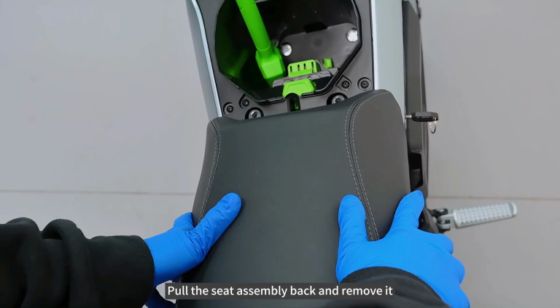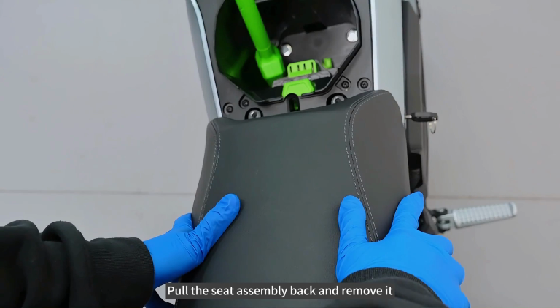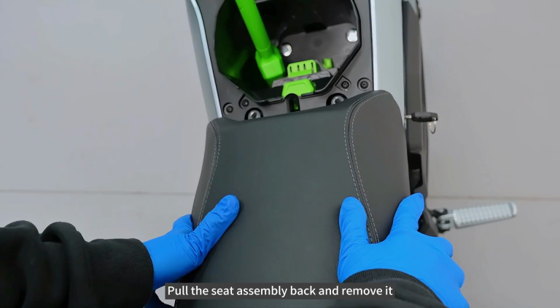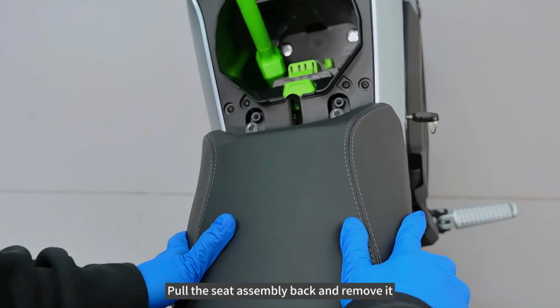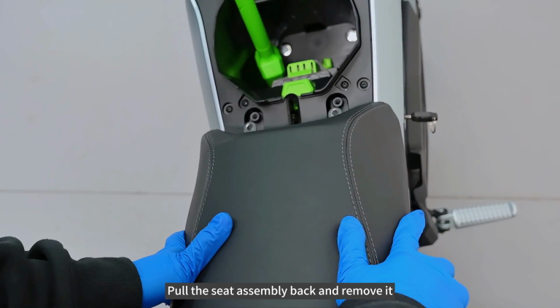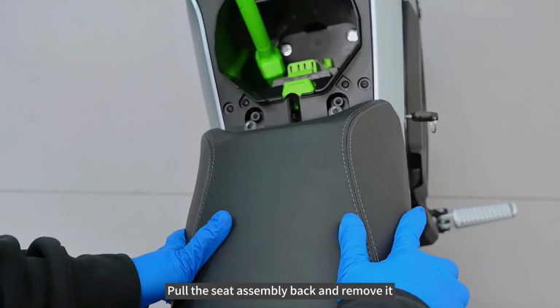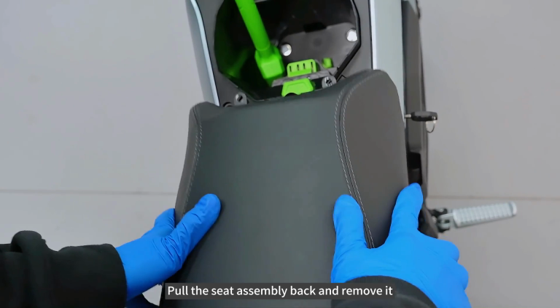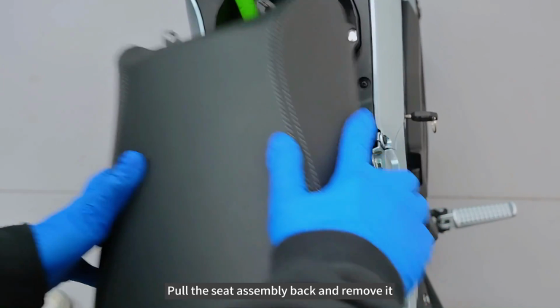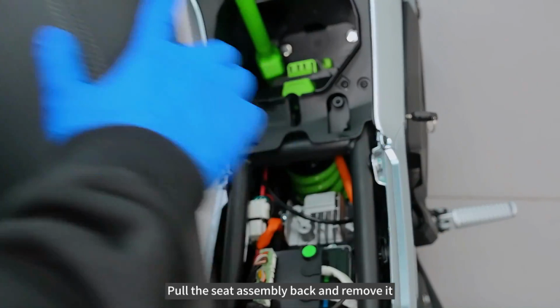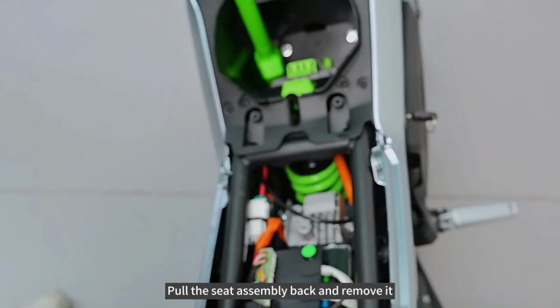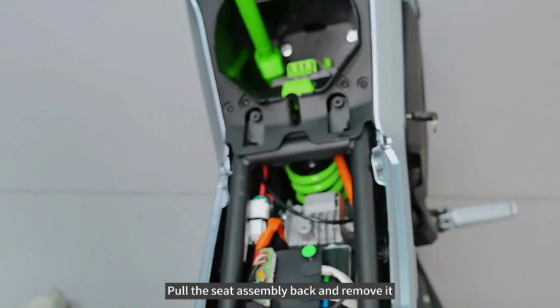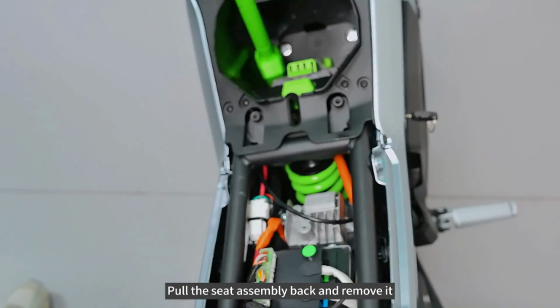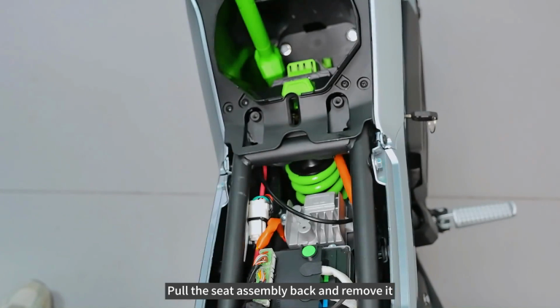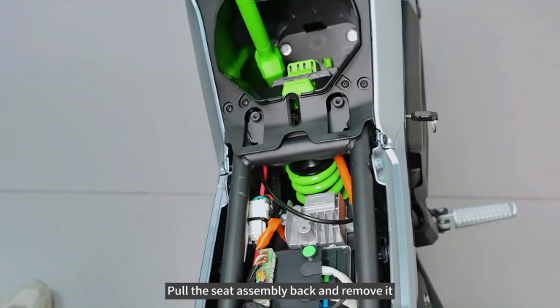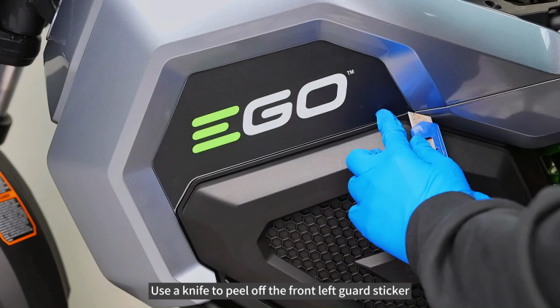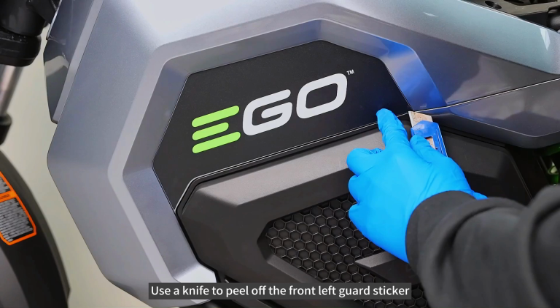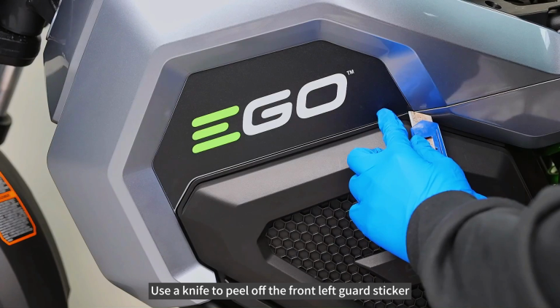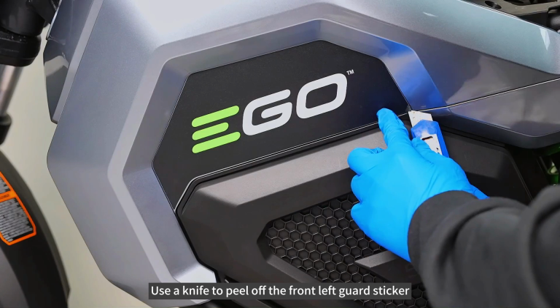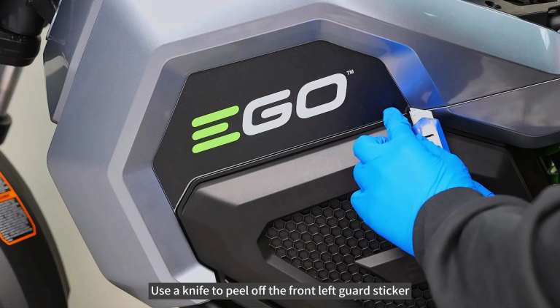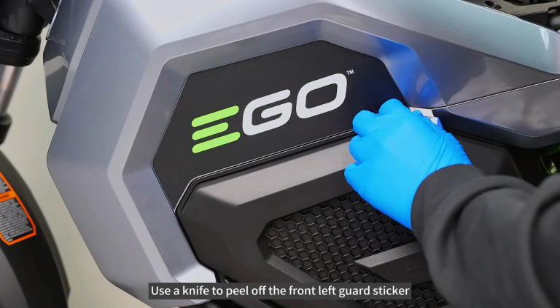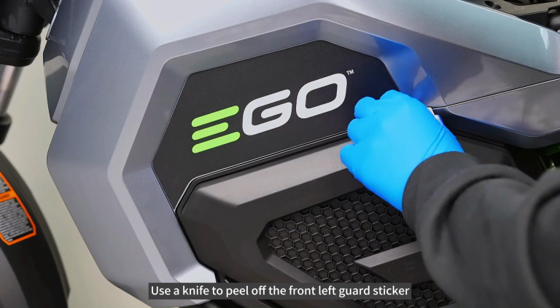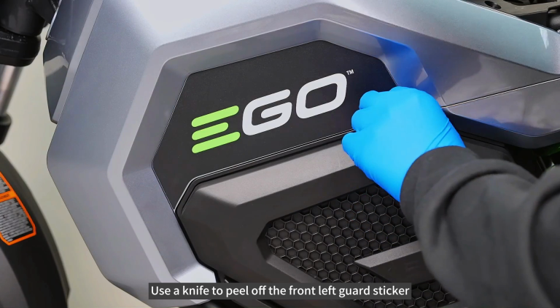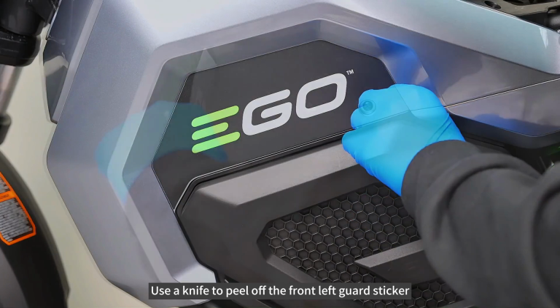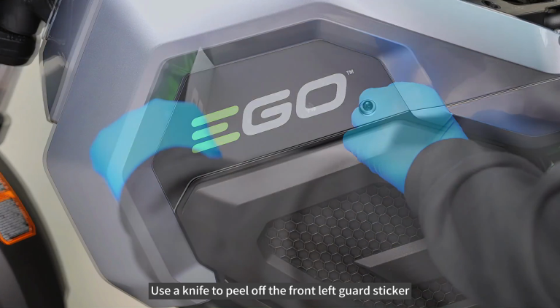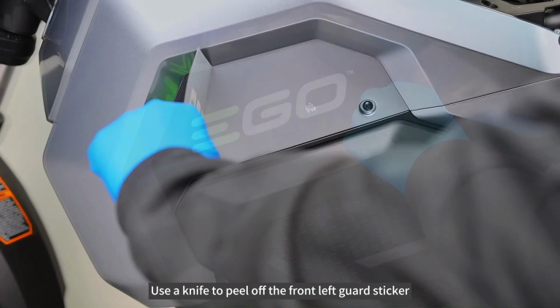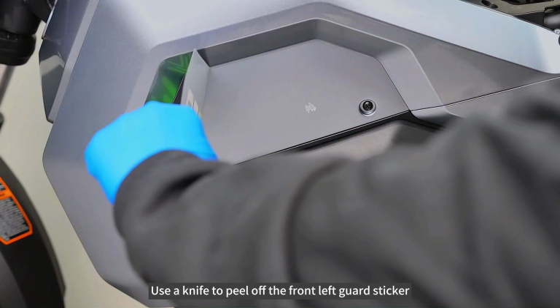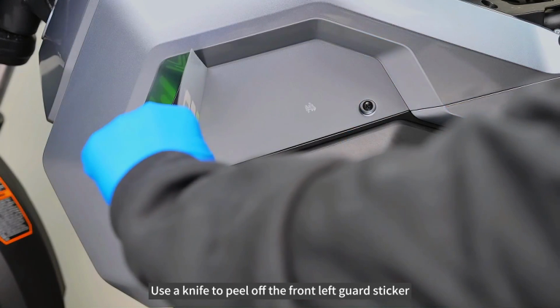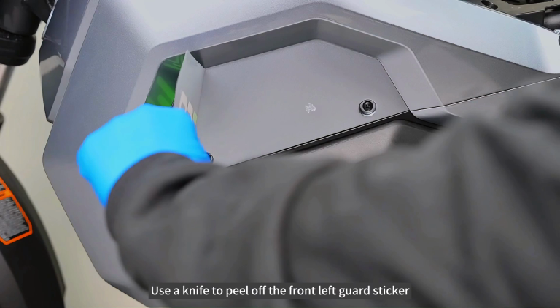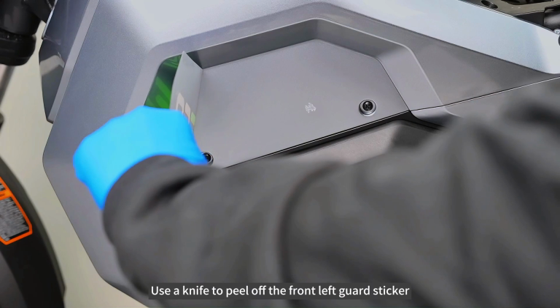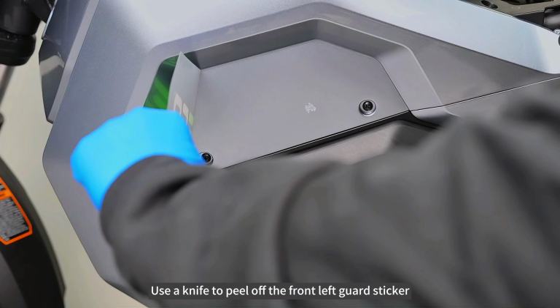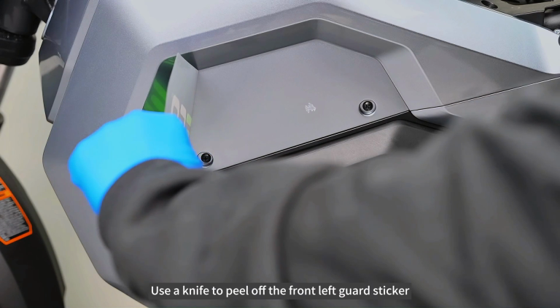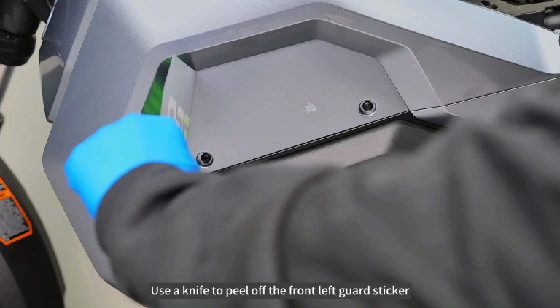Pull the seat assembly back and remove it. Use a knife to peel off the front left guard sticker.